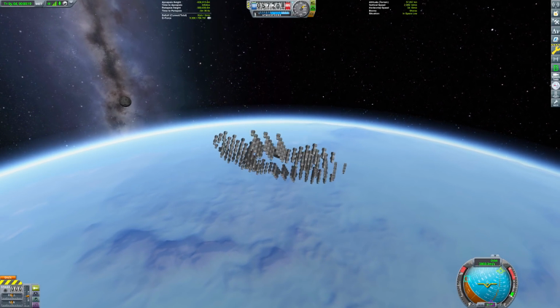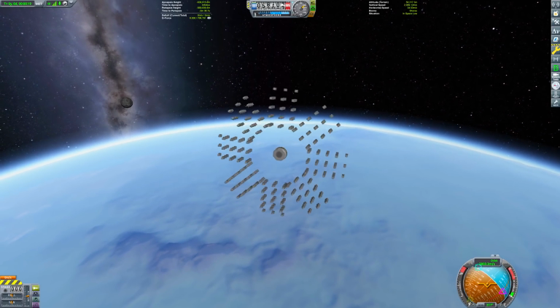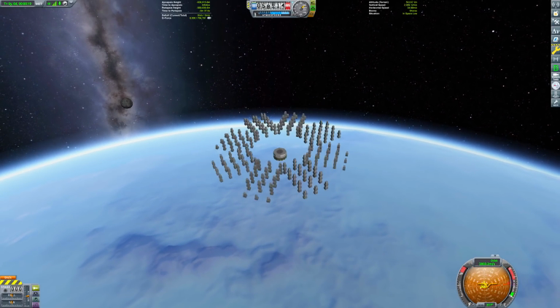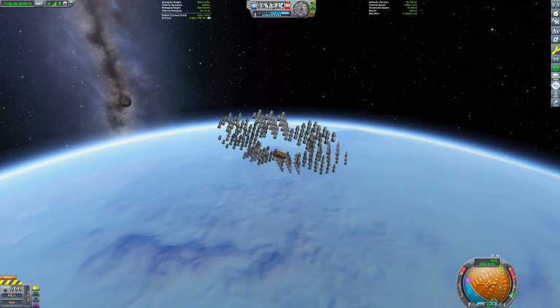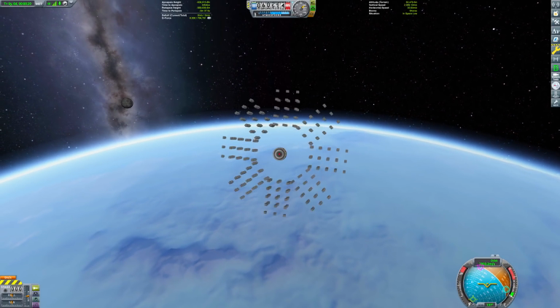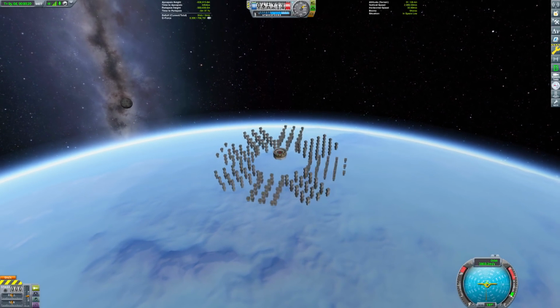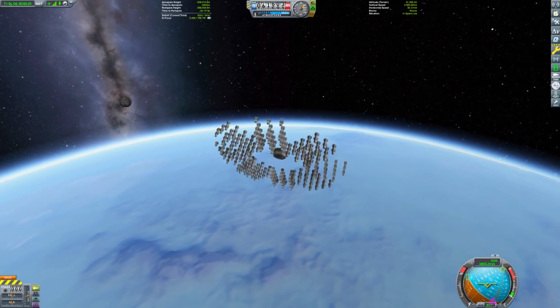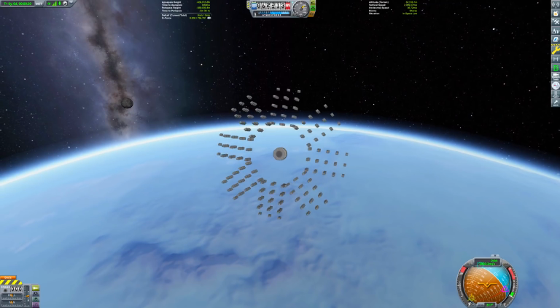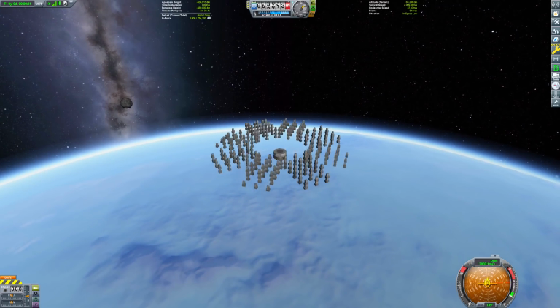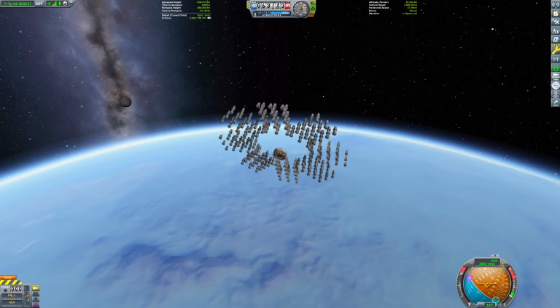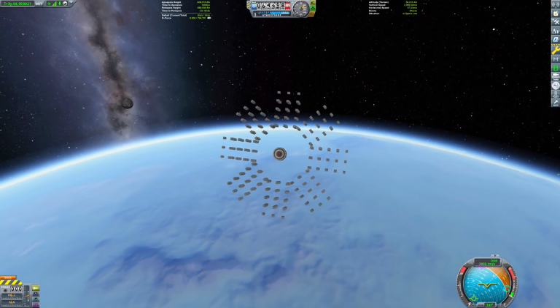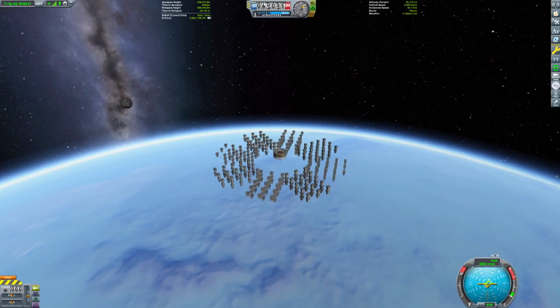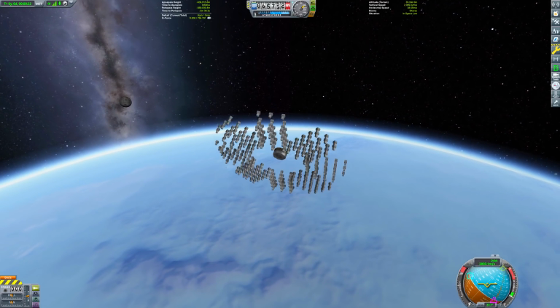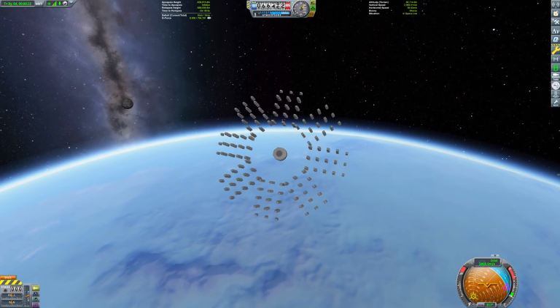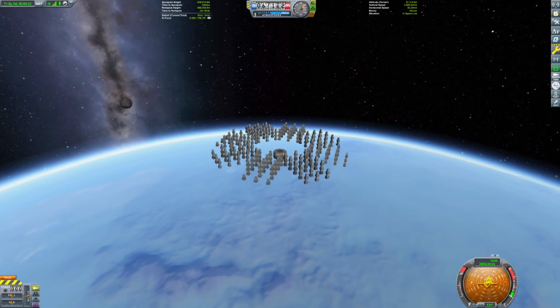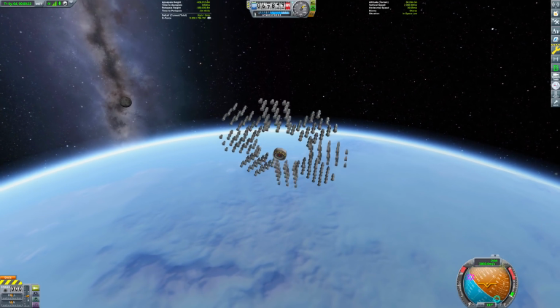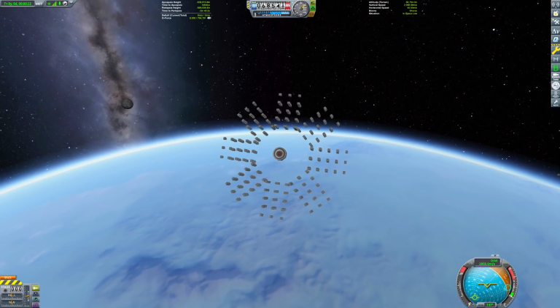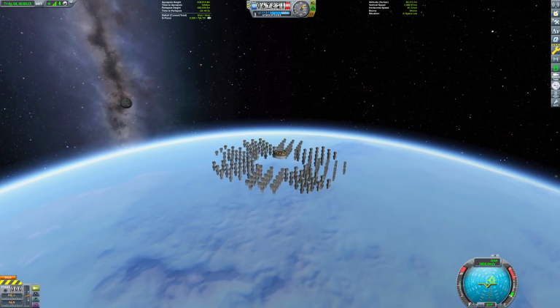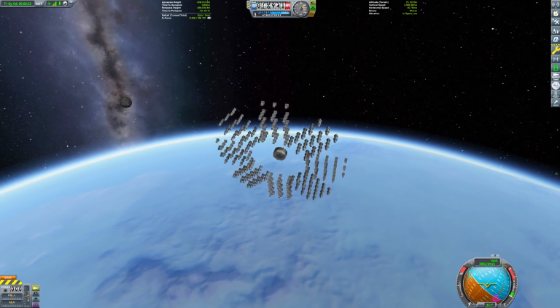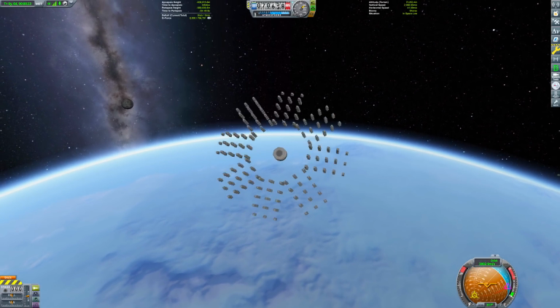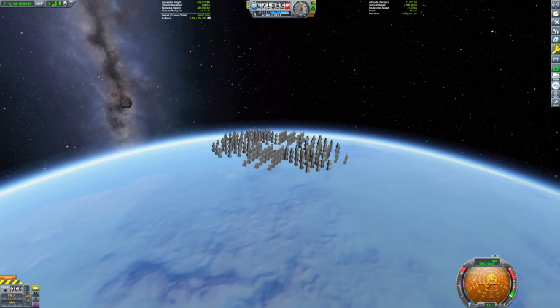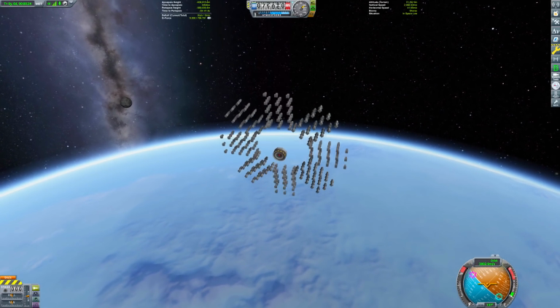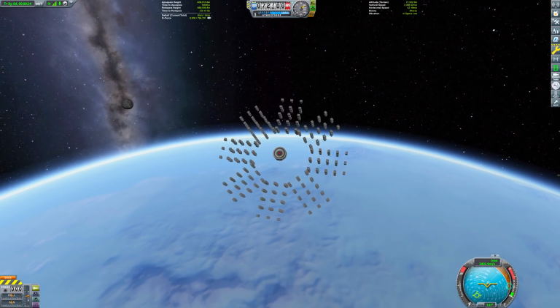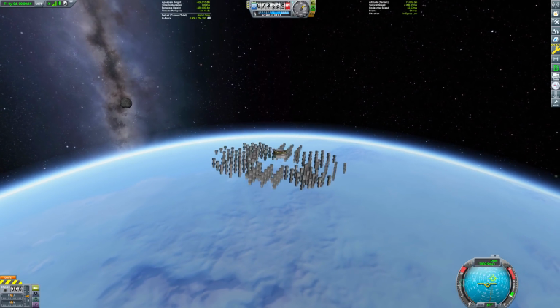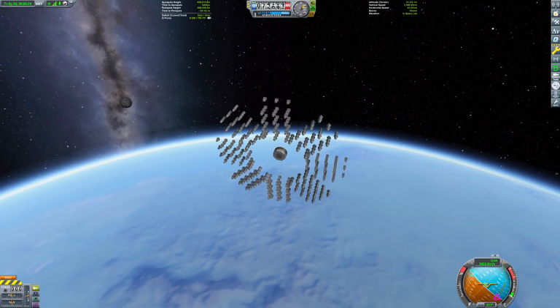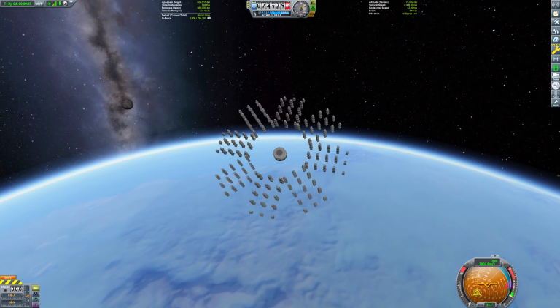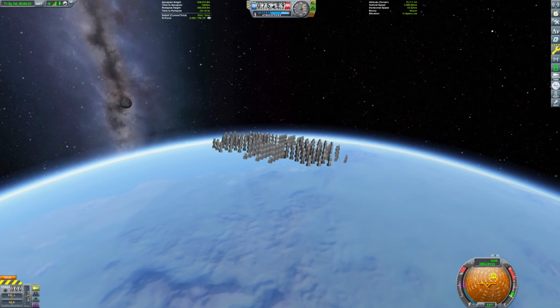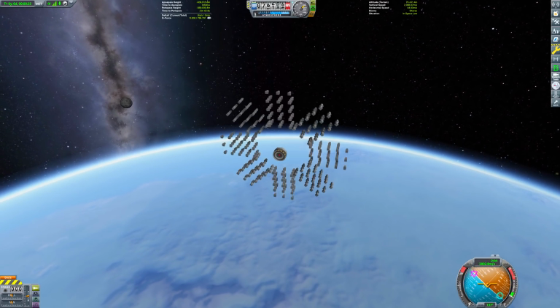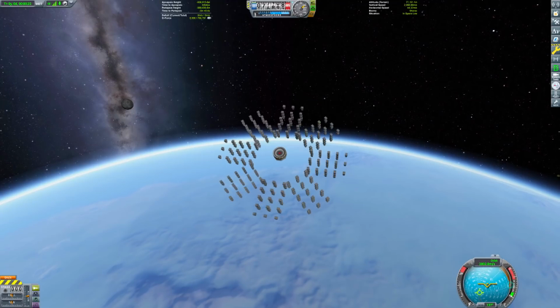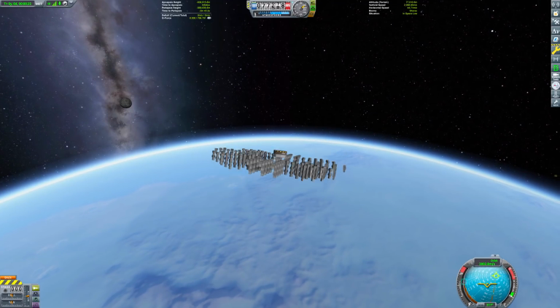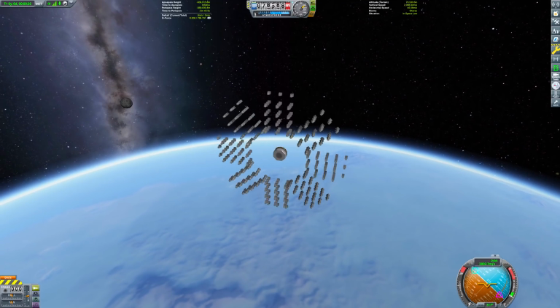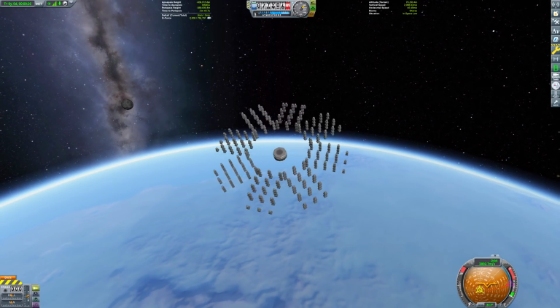Of course, the only downside is the slightly higher G-forces, but I'm sure our pilot won't mind.